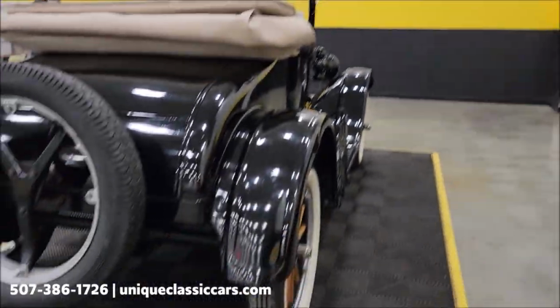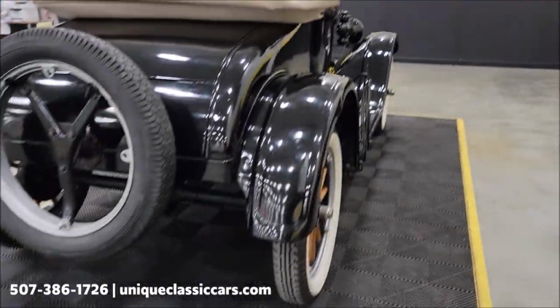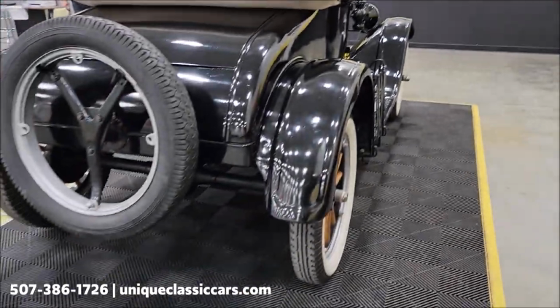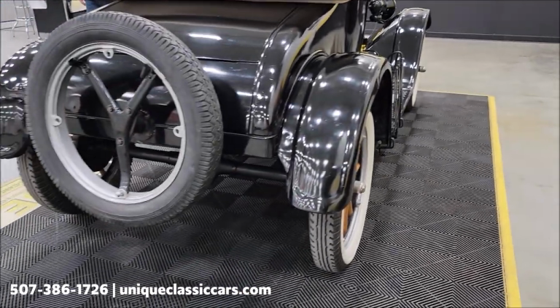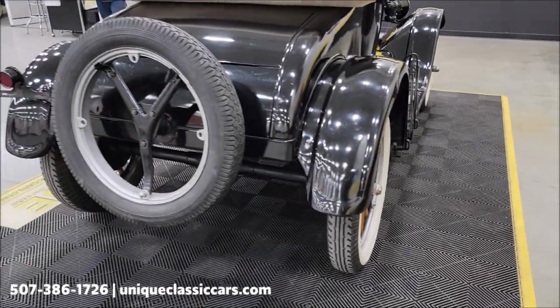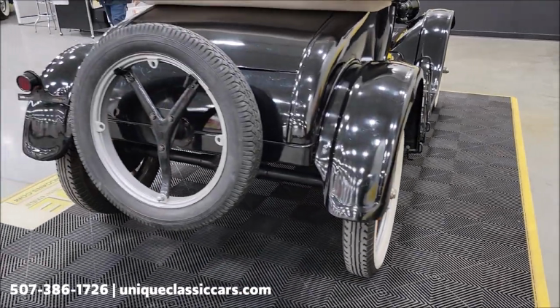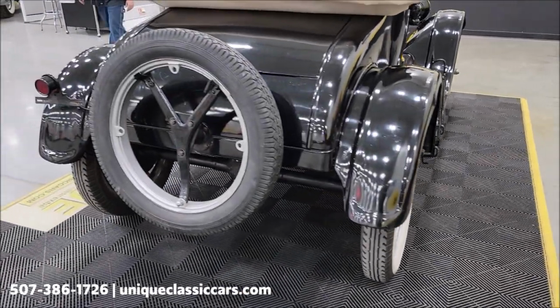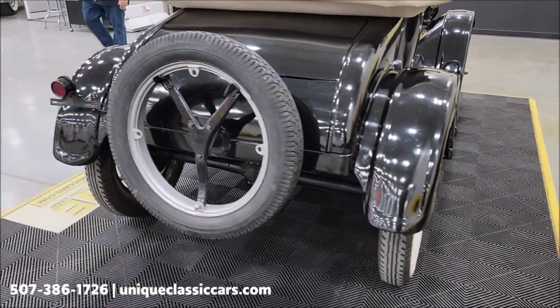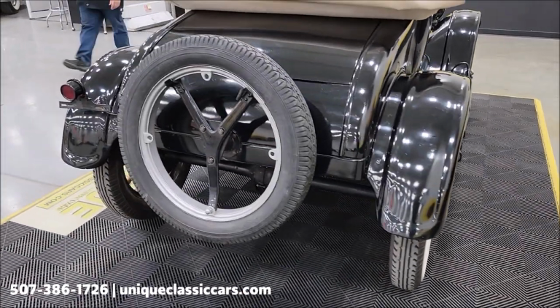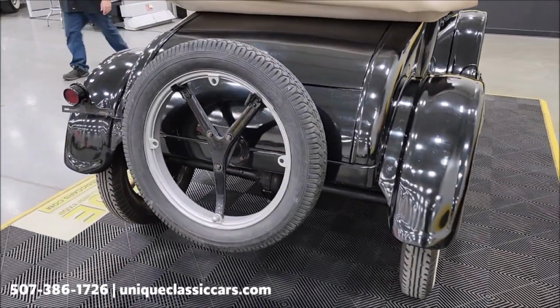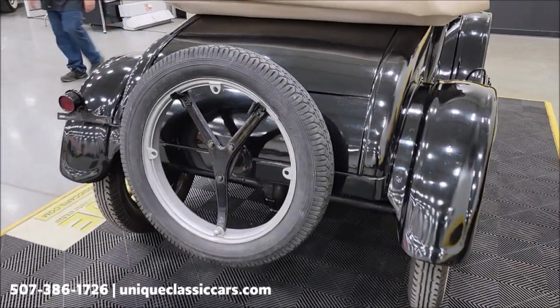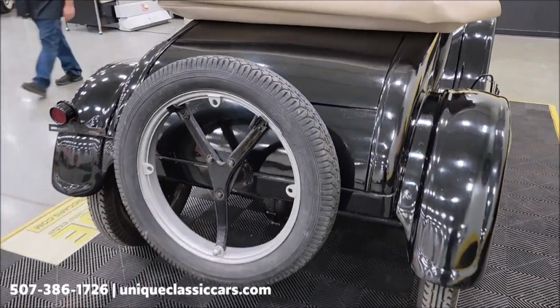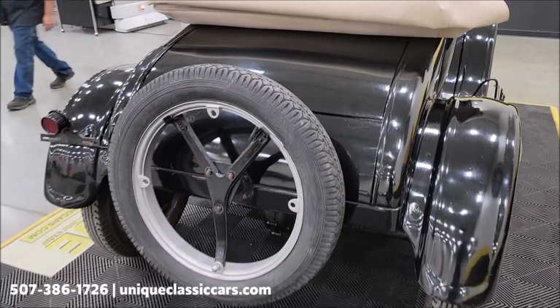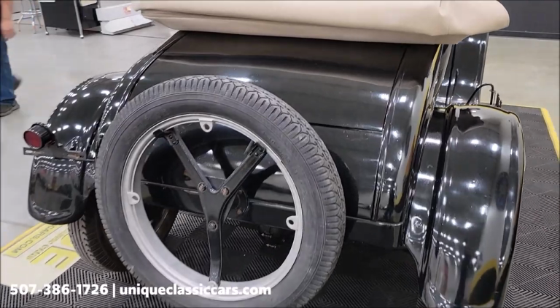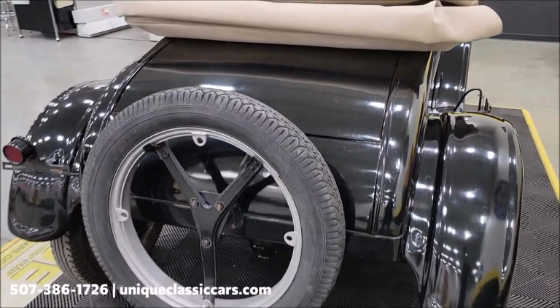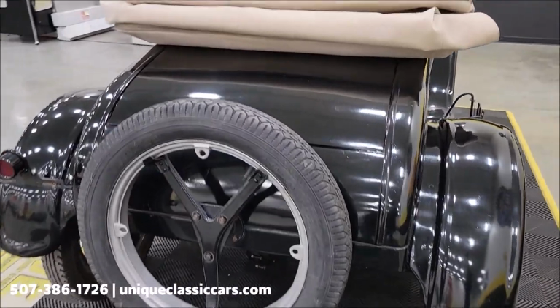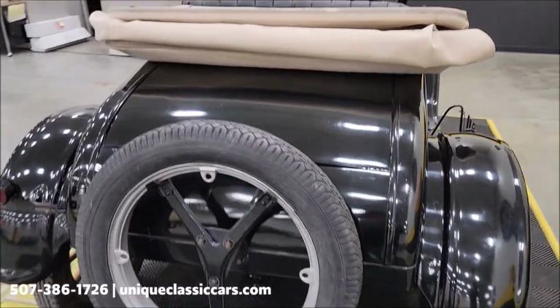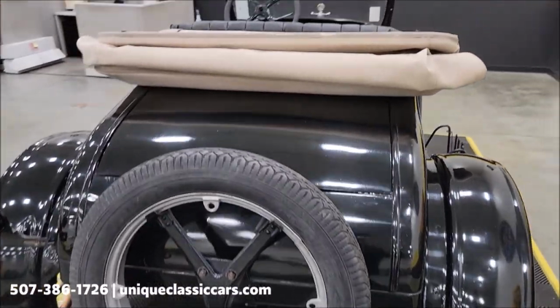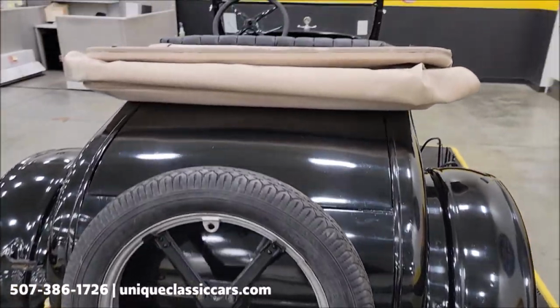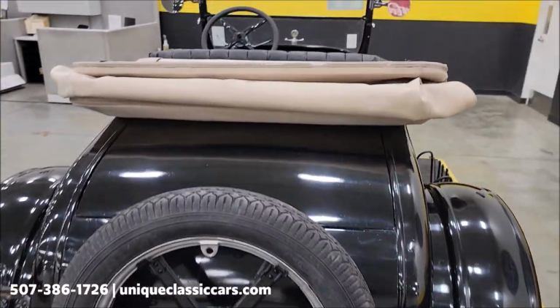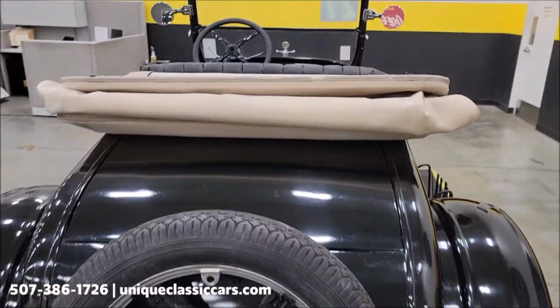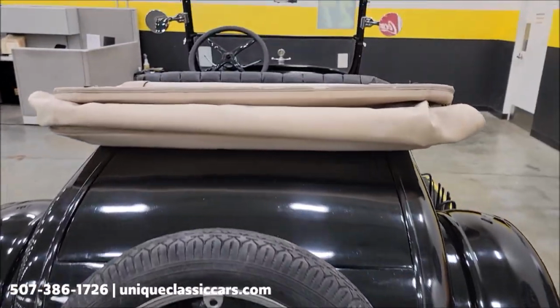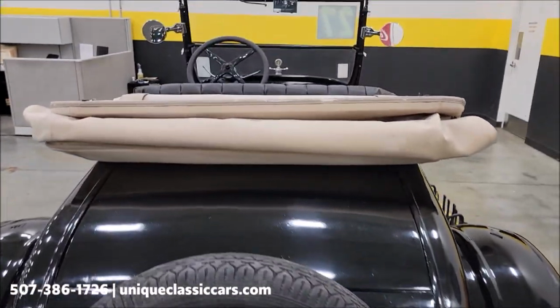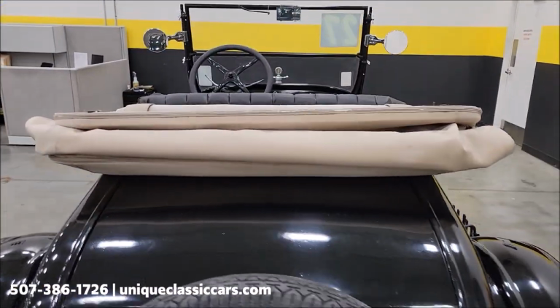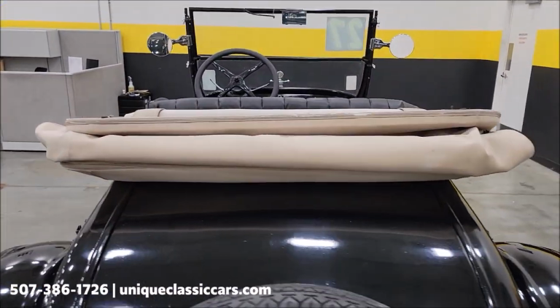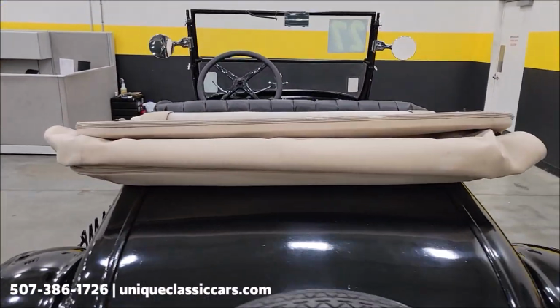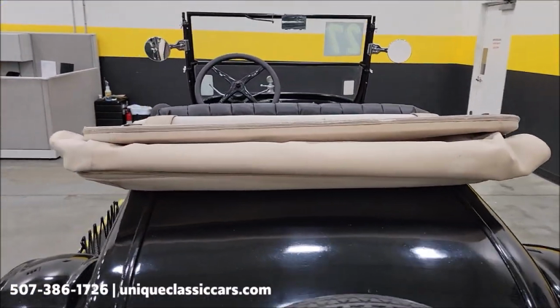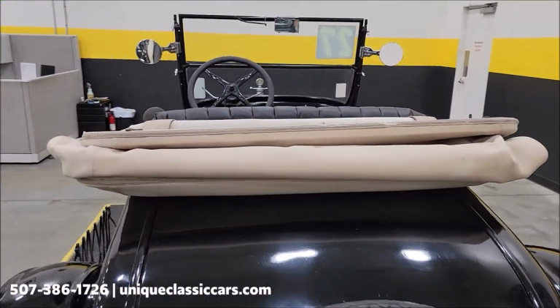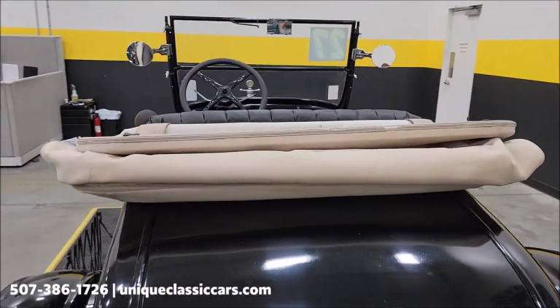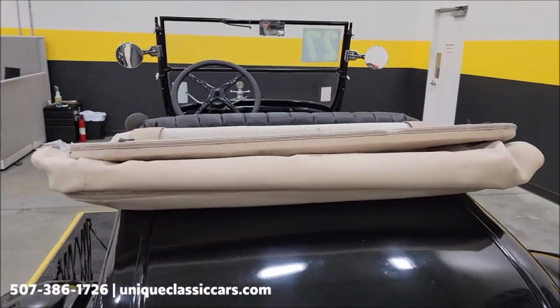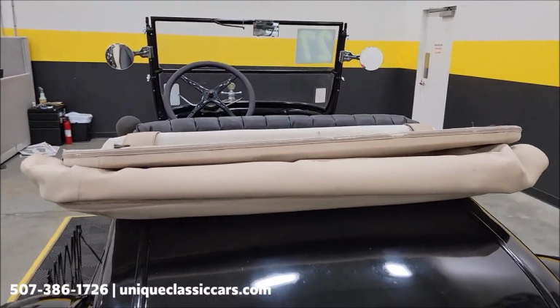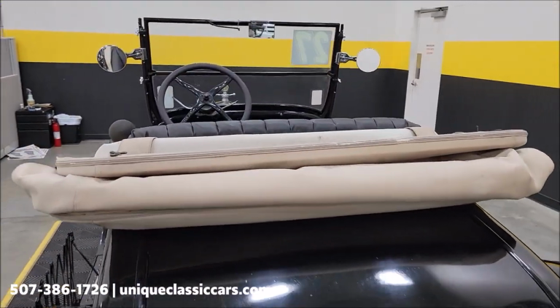We do consider trades, financing is available, and of course we can assist with transportation.